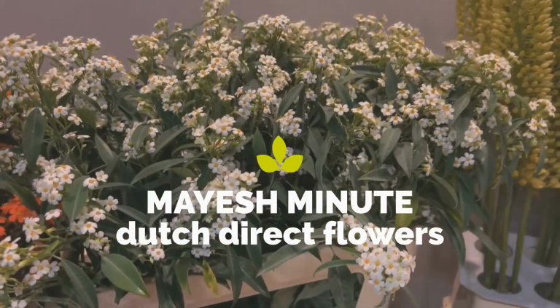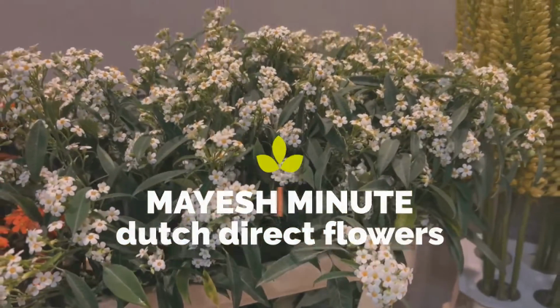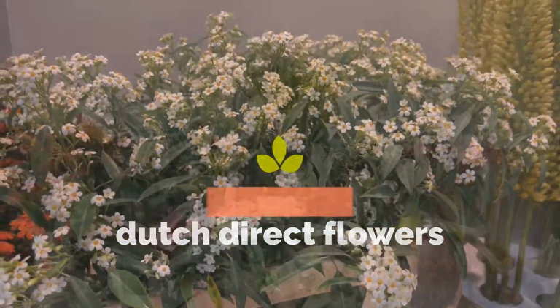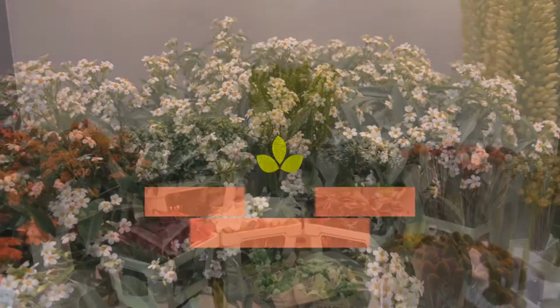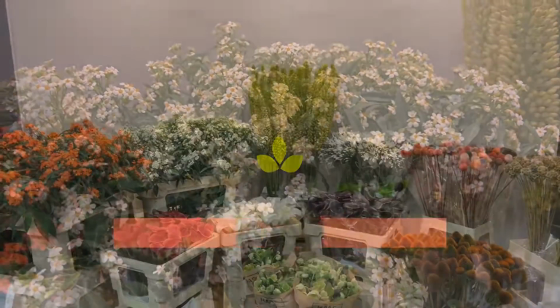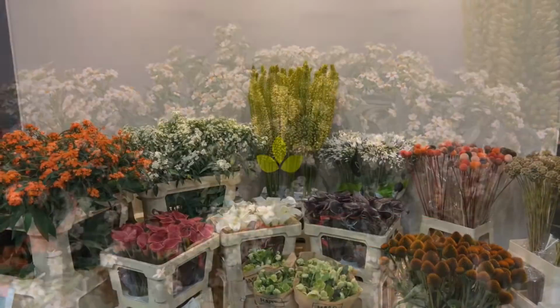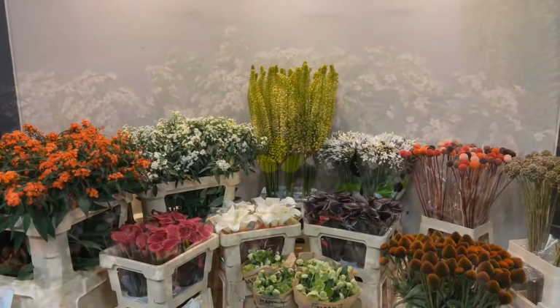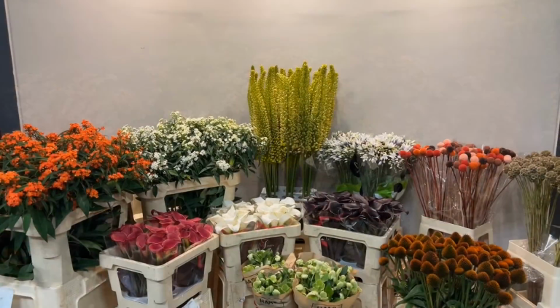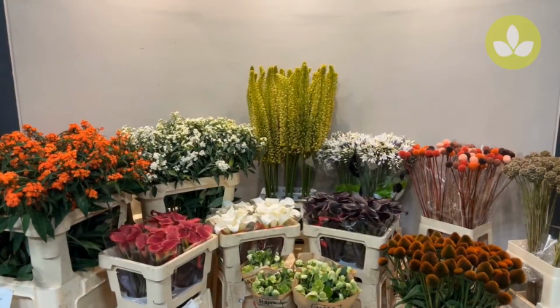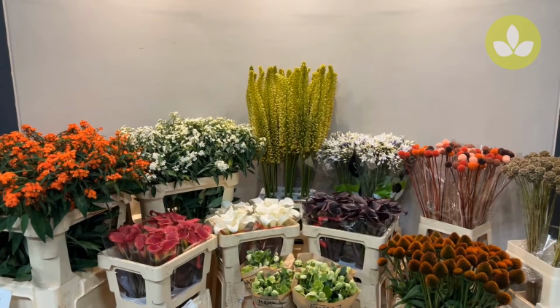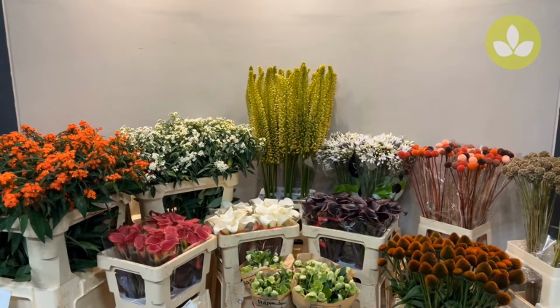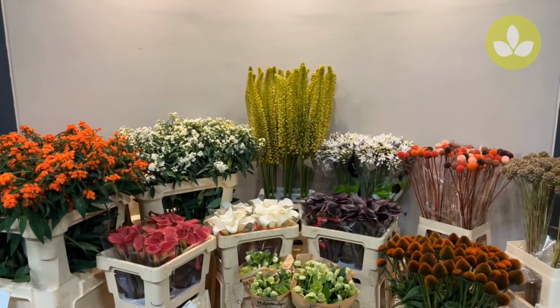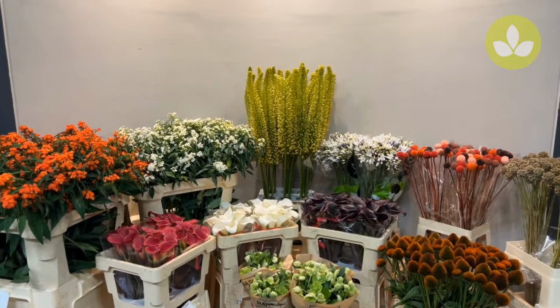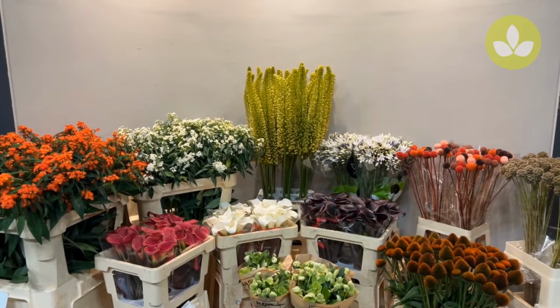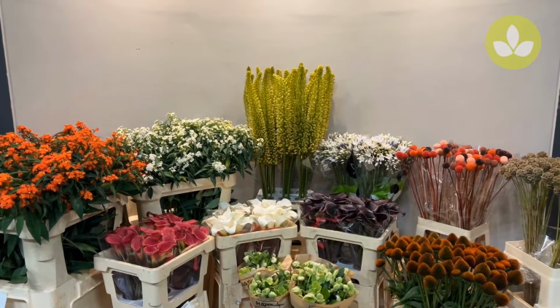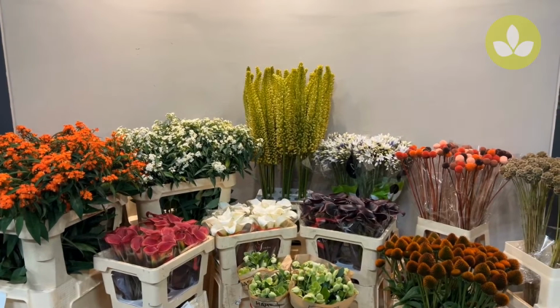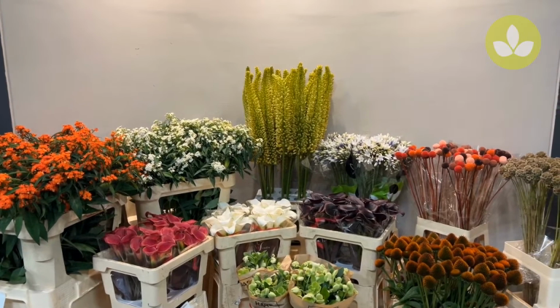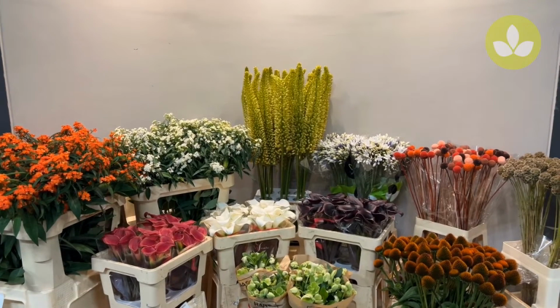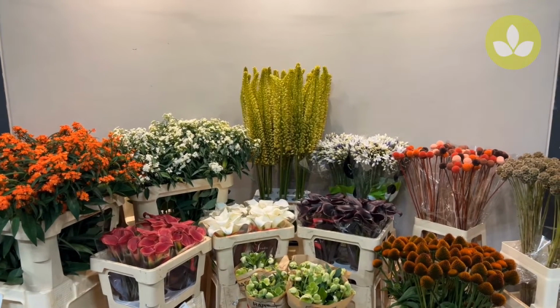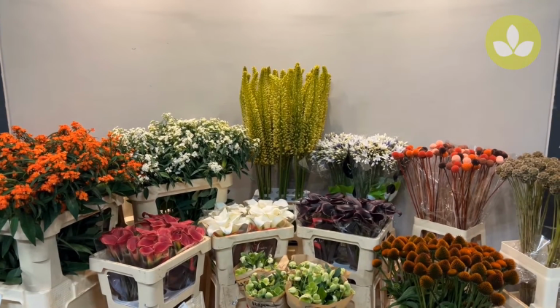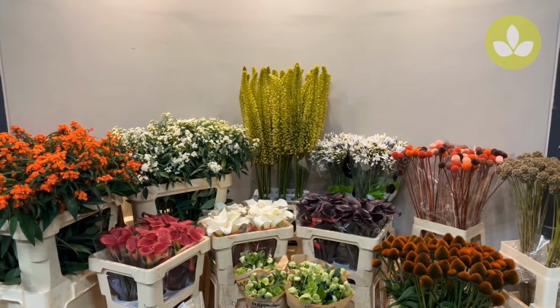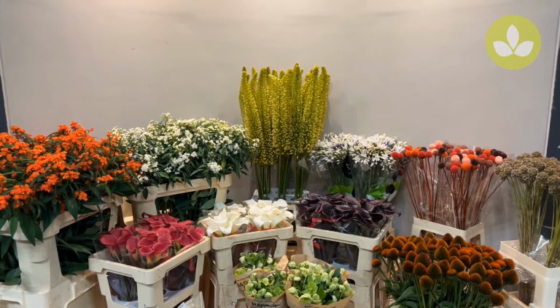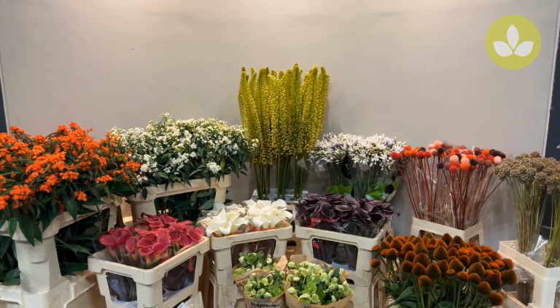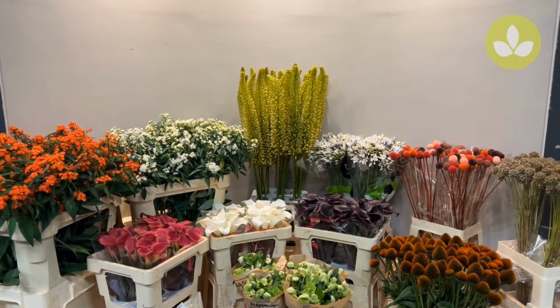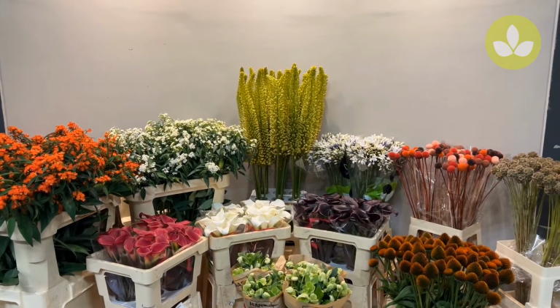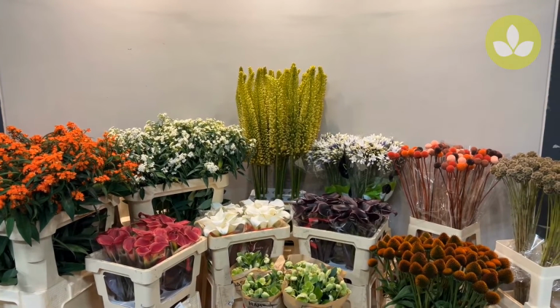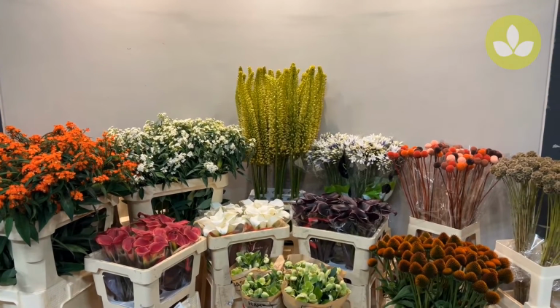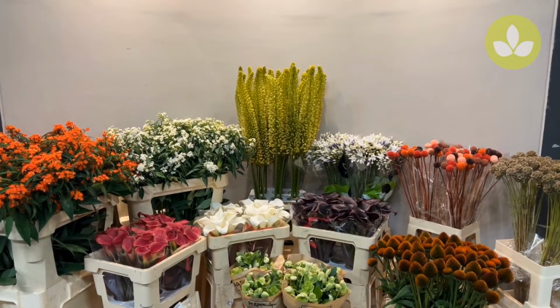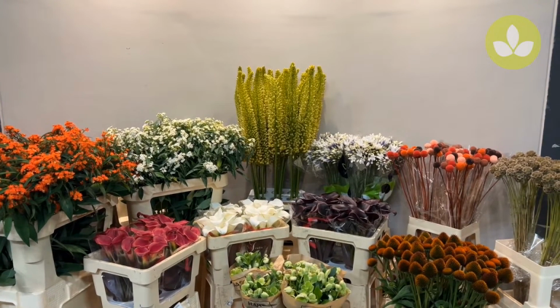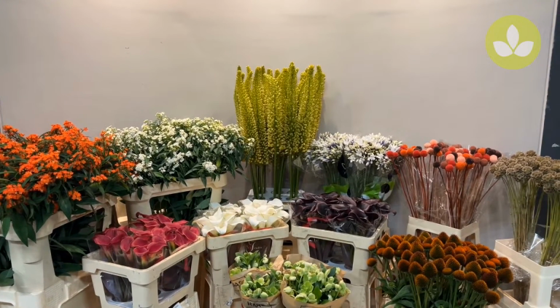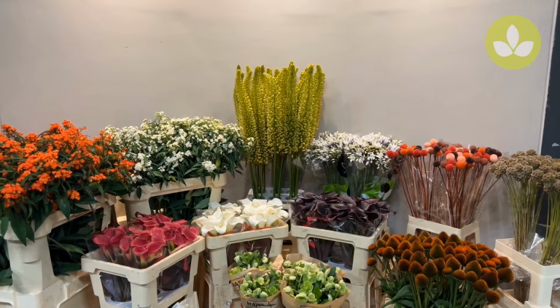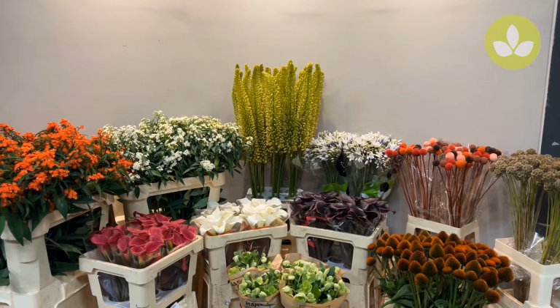Hello Meijers shoppers and welcome to the Meijers Vlauweboot here in Aalsmeer, Holland.